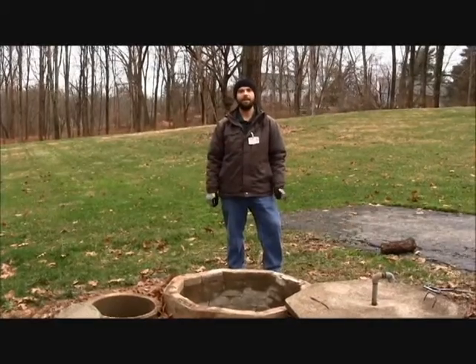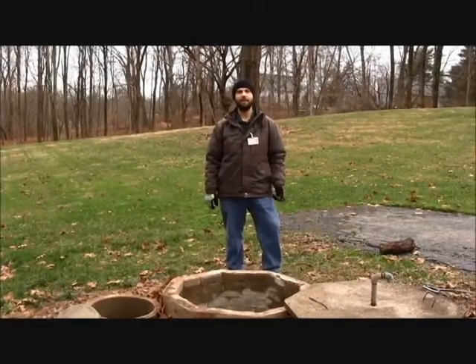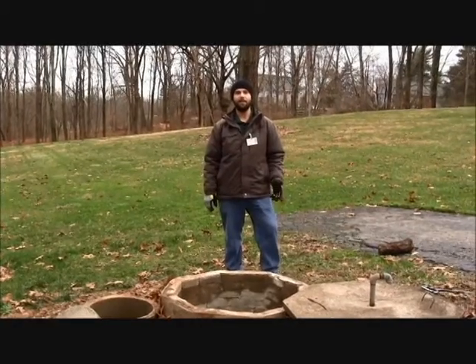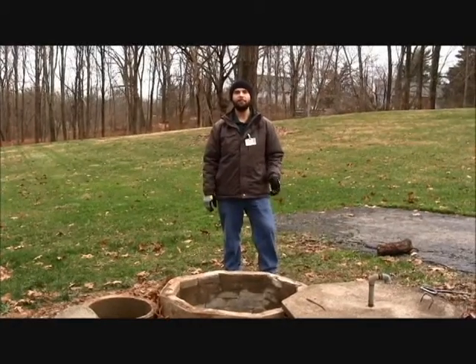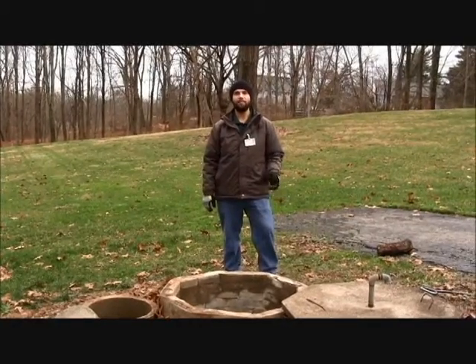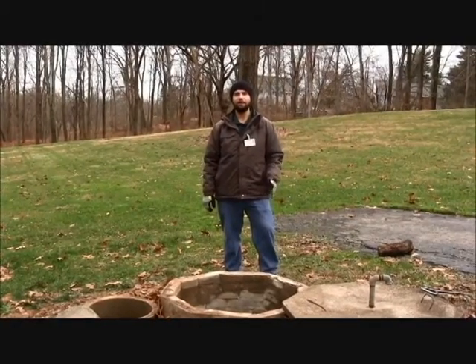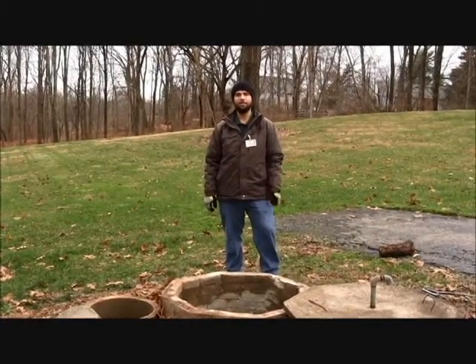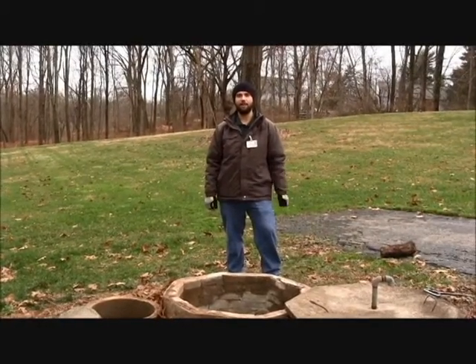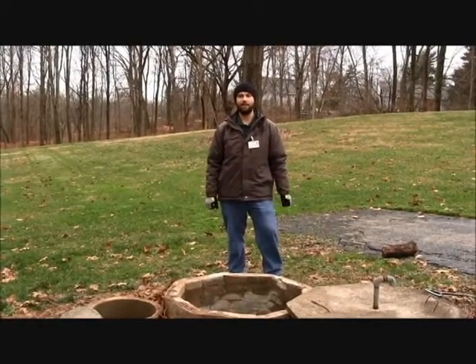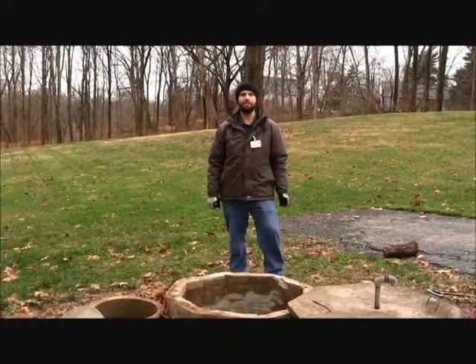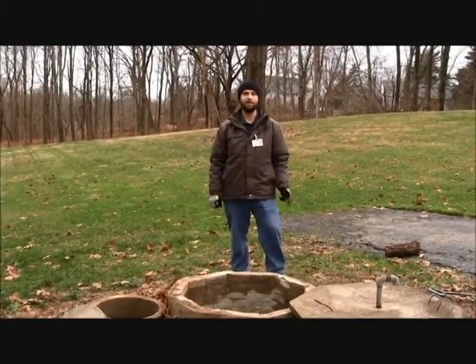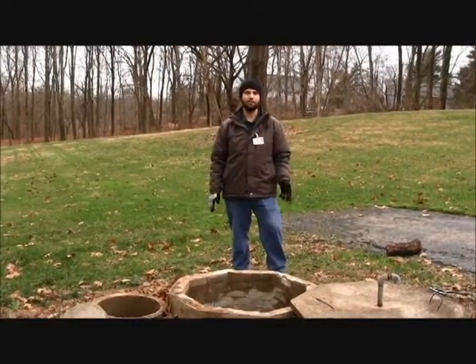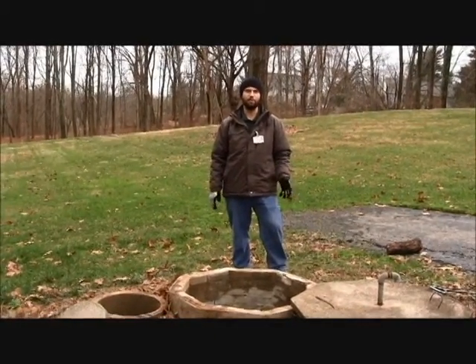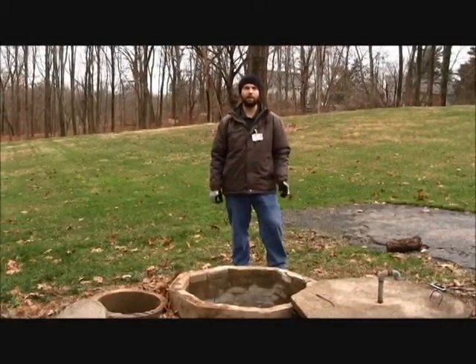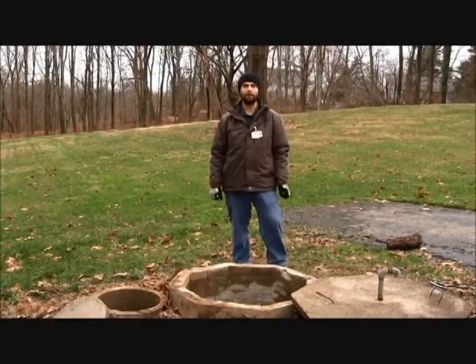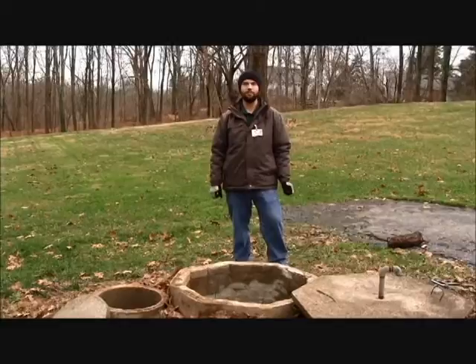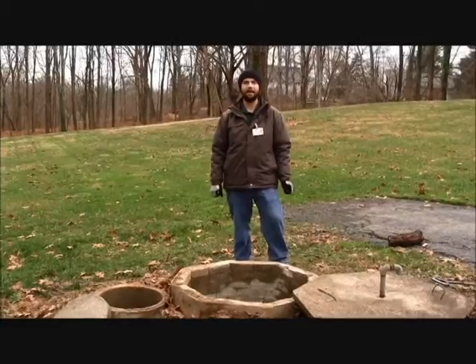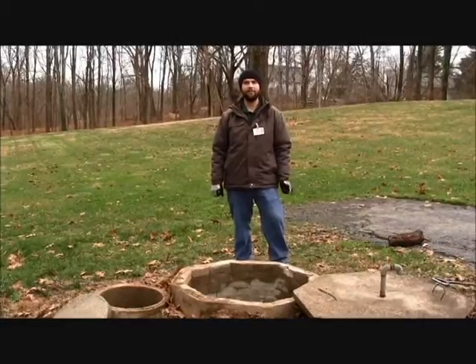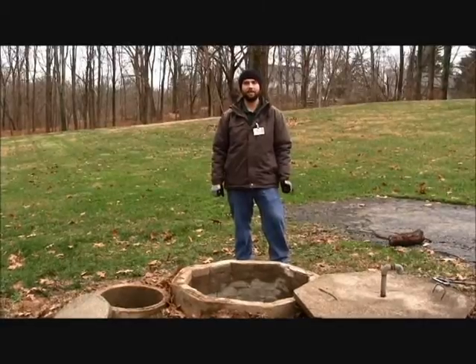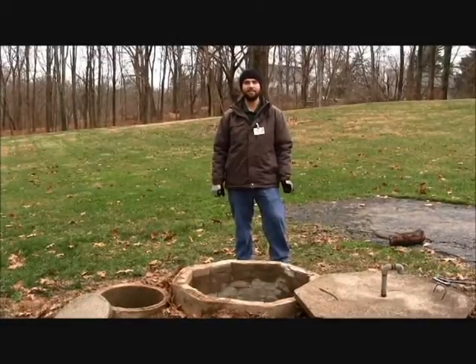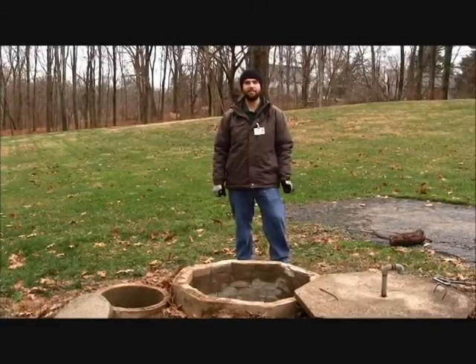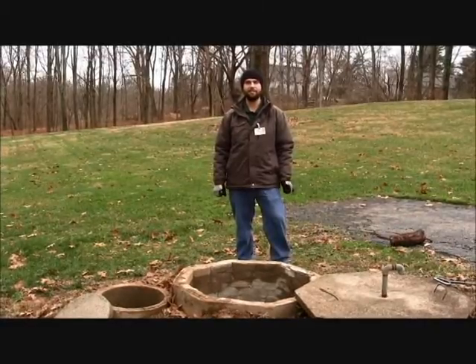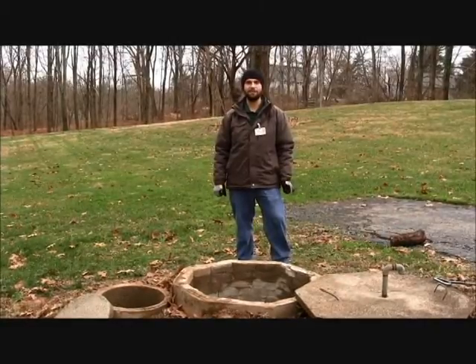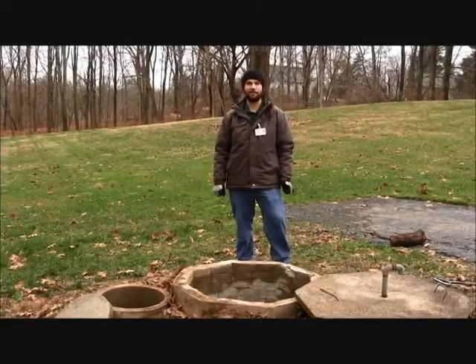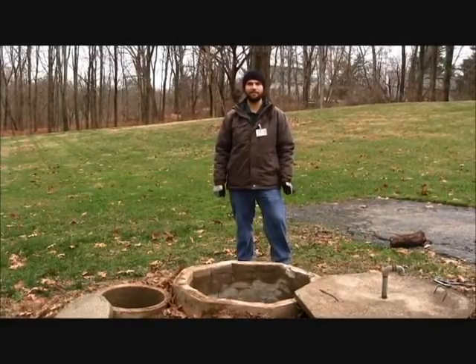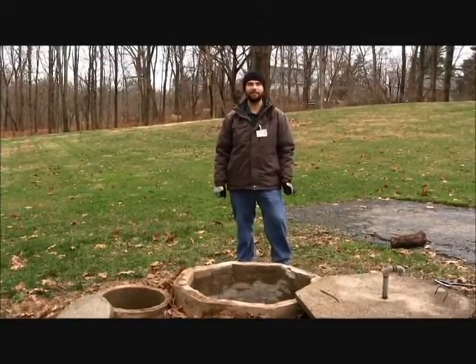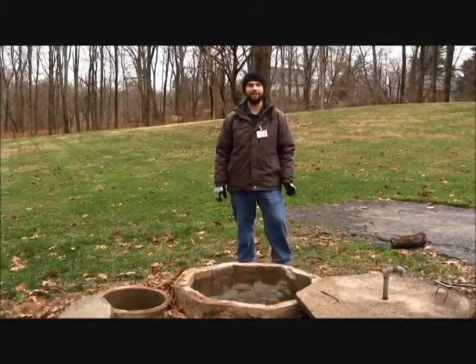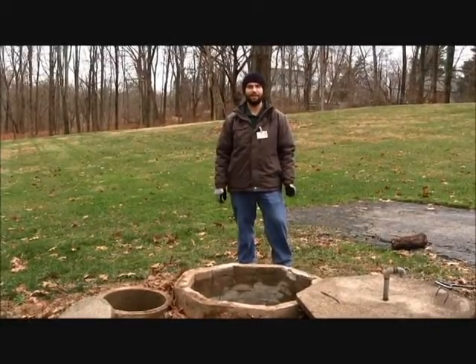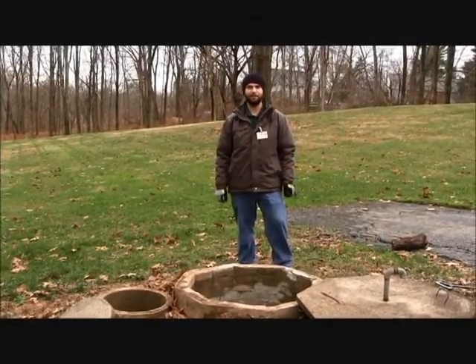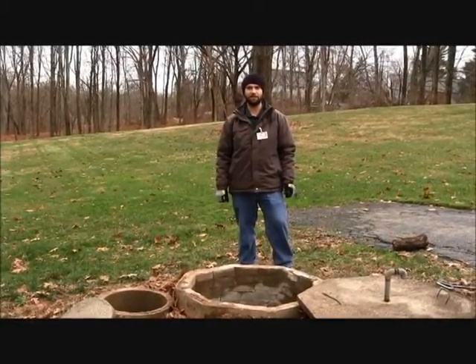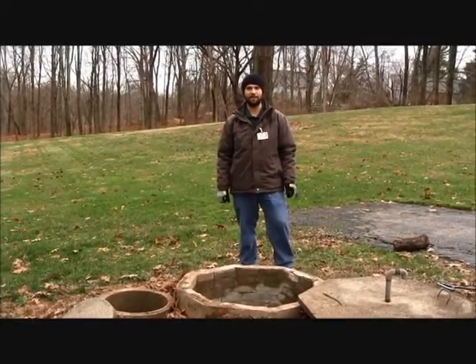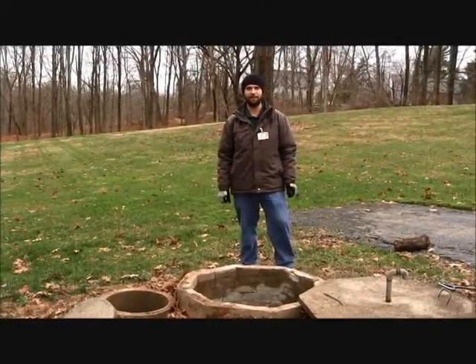Hello, my name is Ryan and I'm here to show you how the Cavitat system is inspected in Hamilton County.